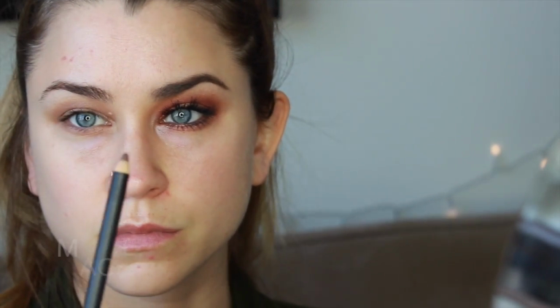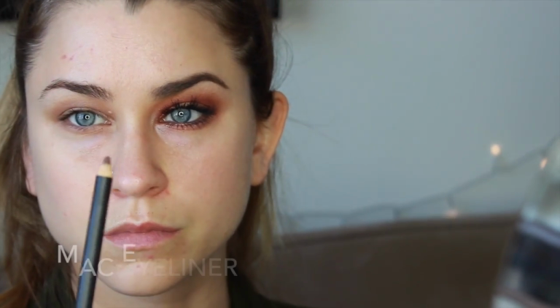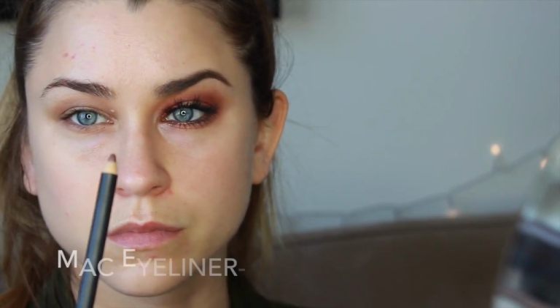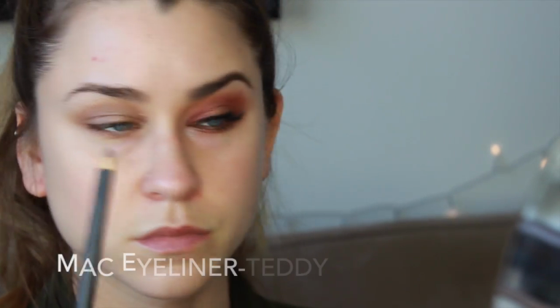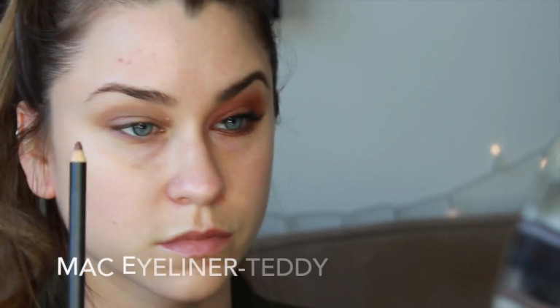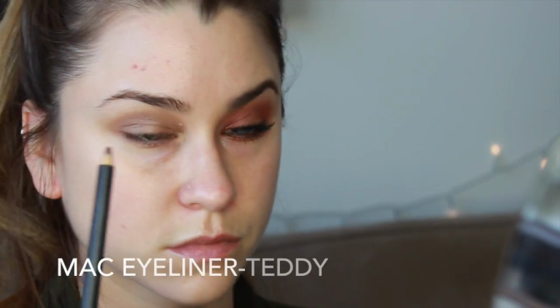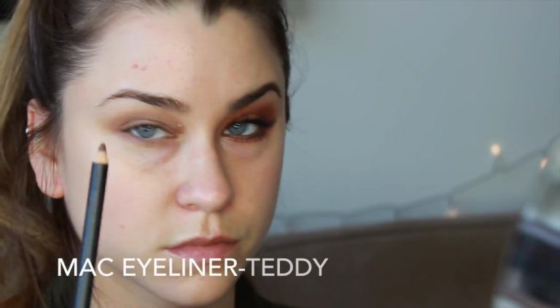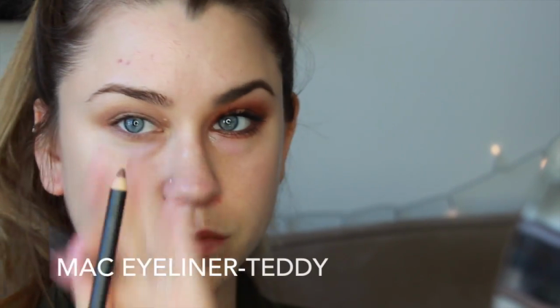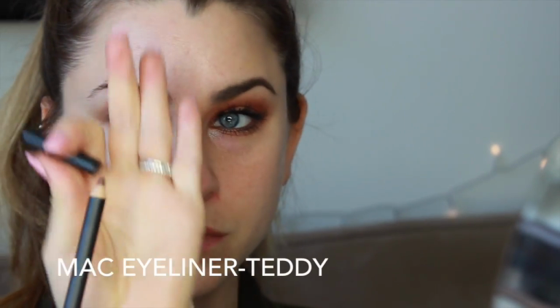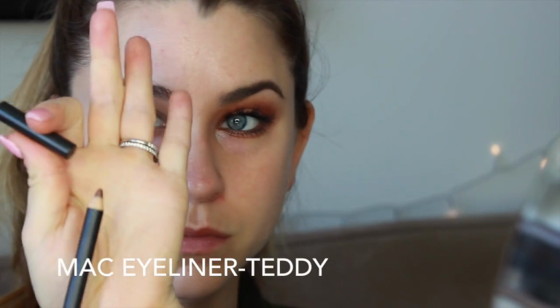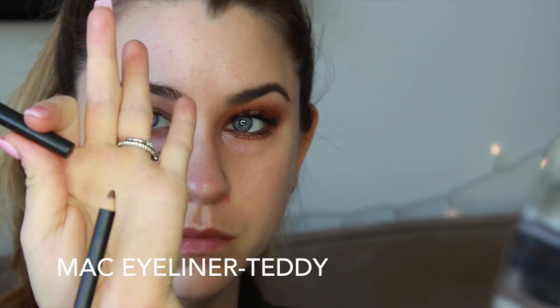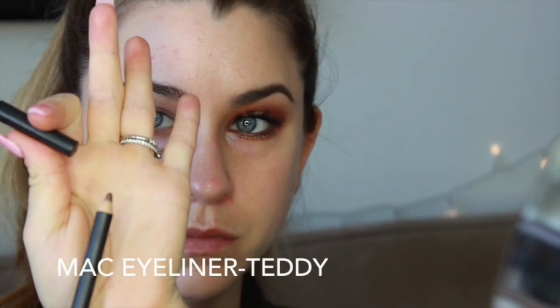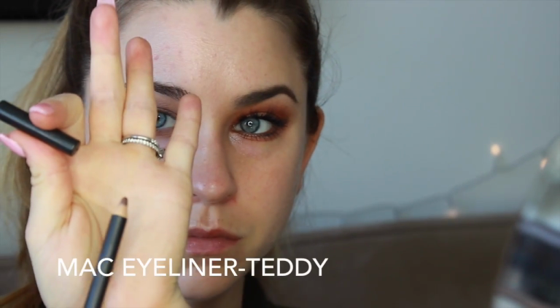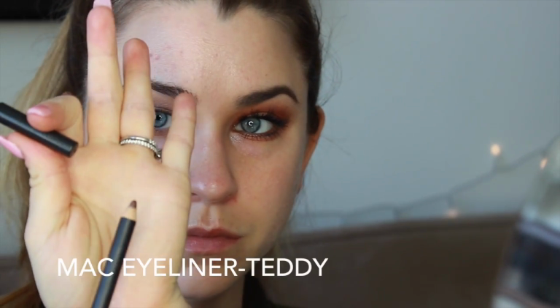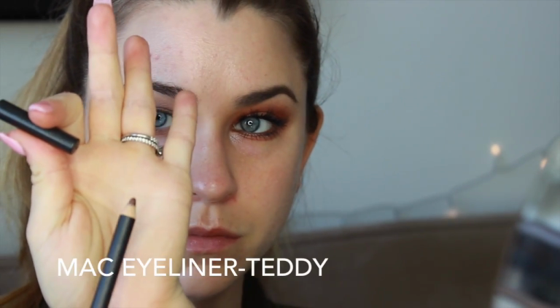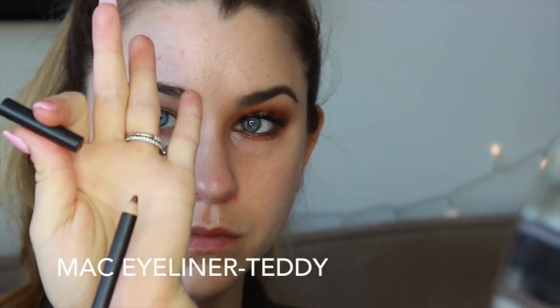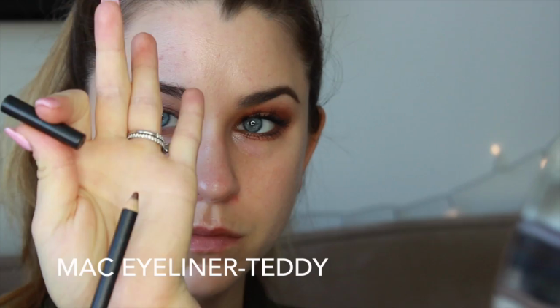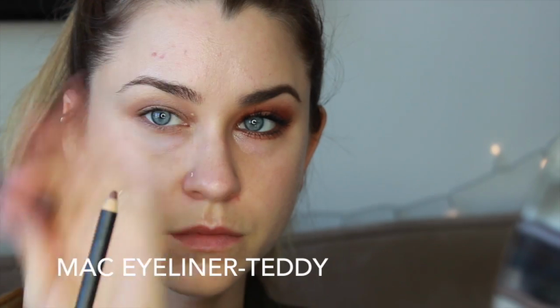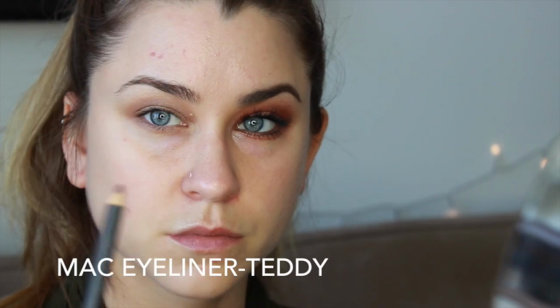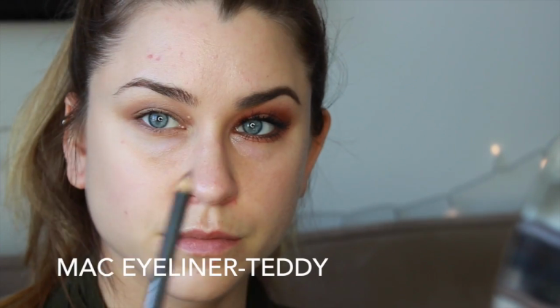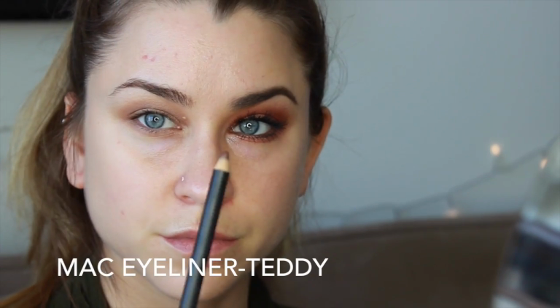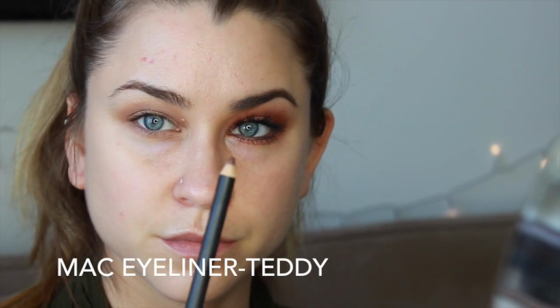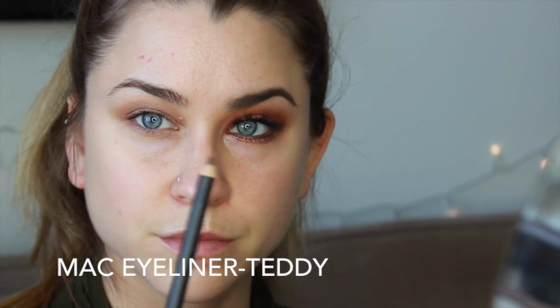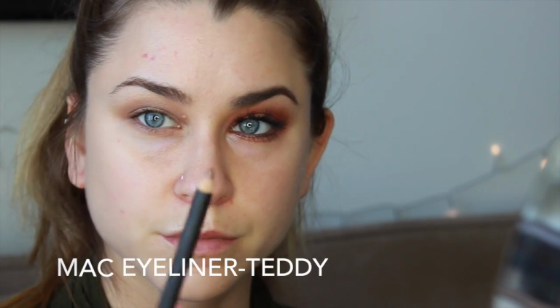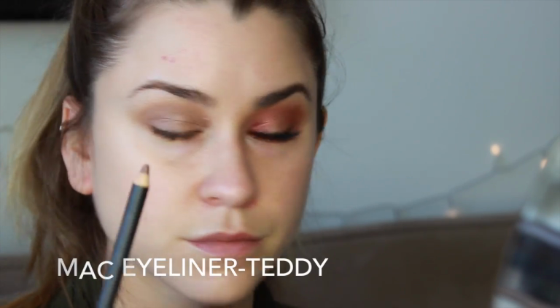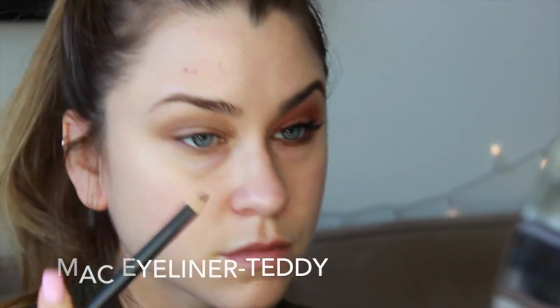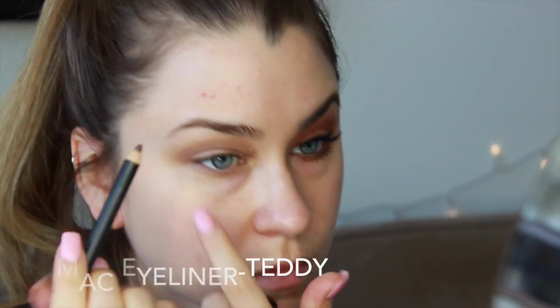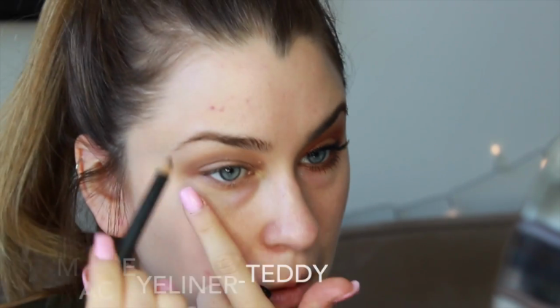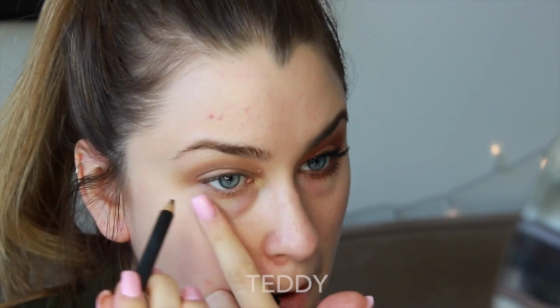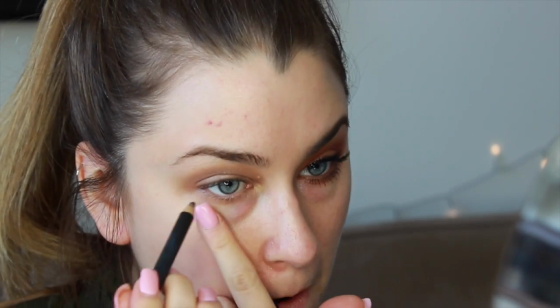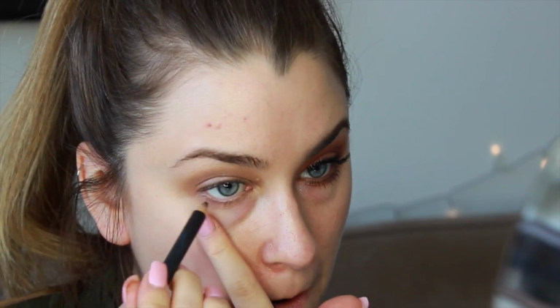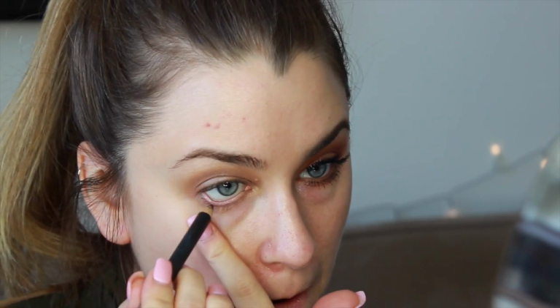Using MAC's eyeliner in the color Teddy, I'm going to be lining the lower waterline.